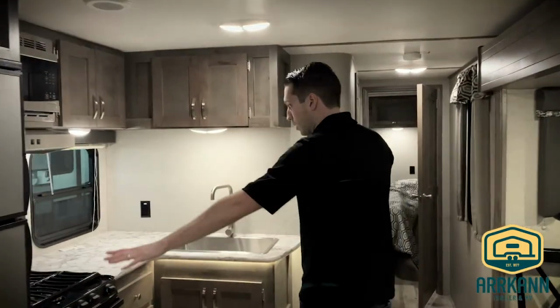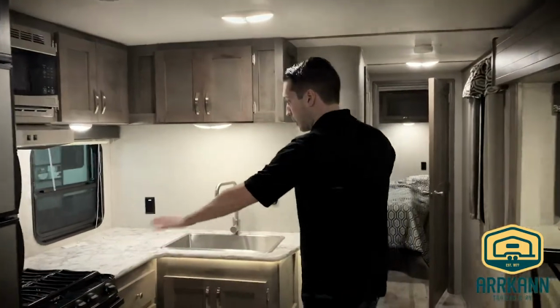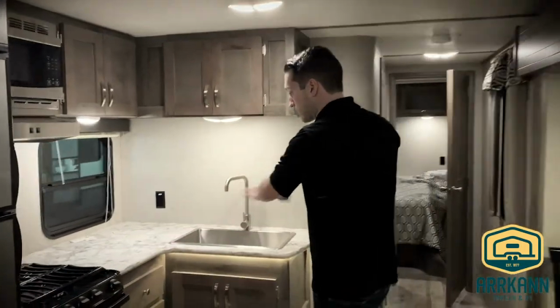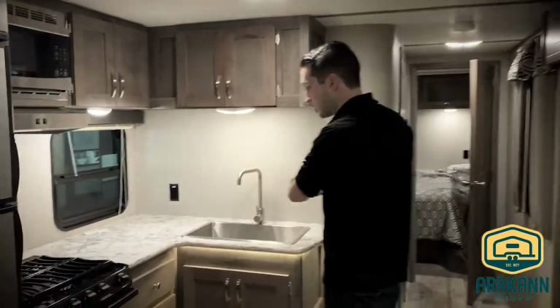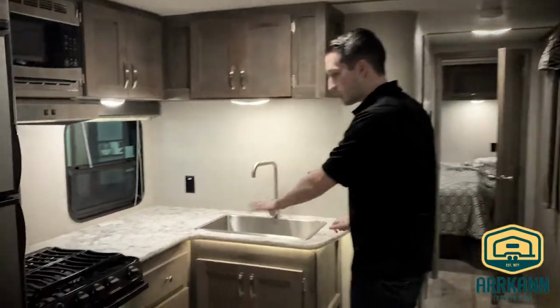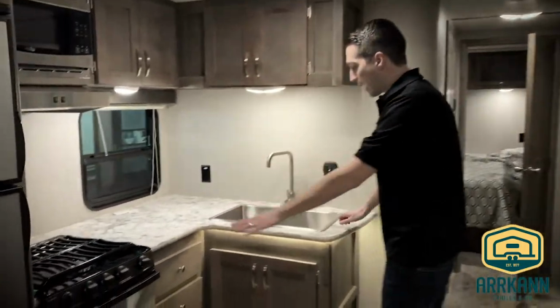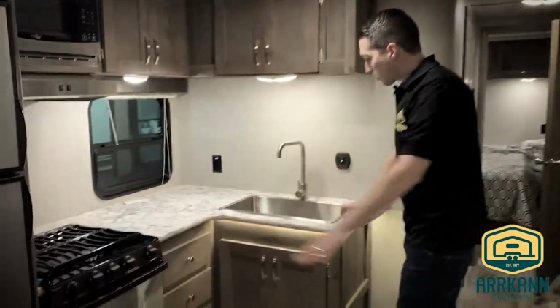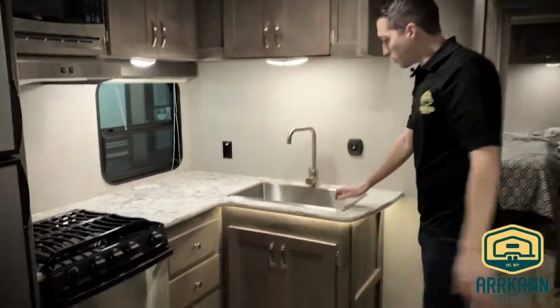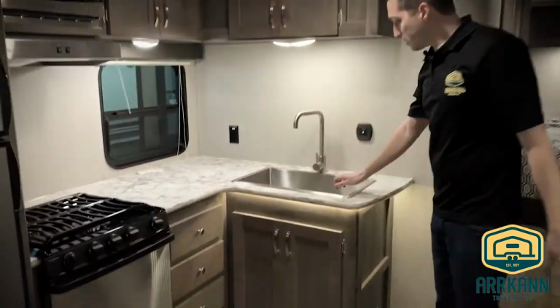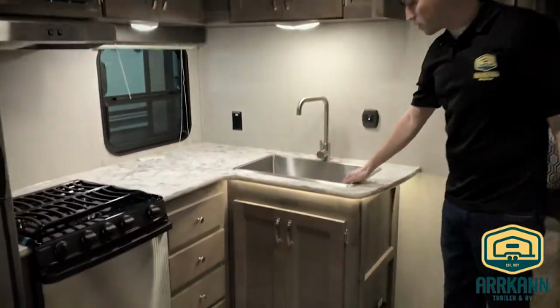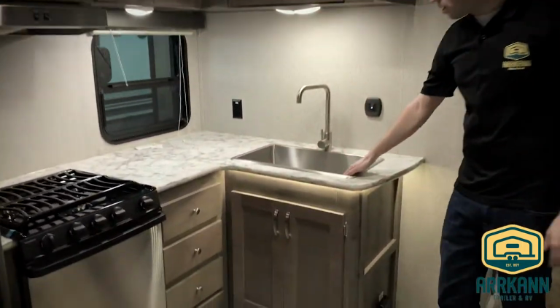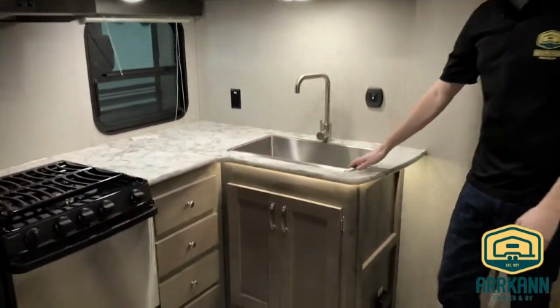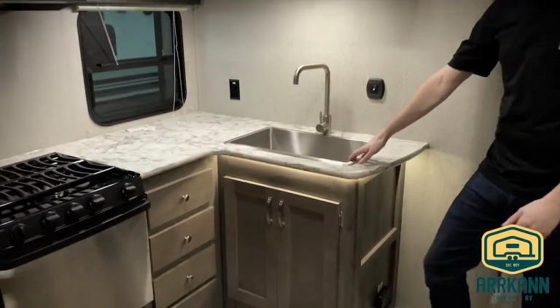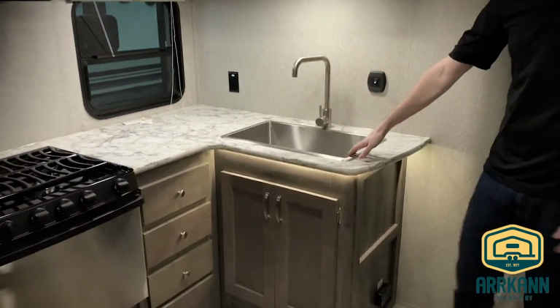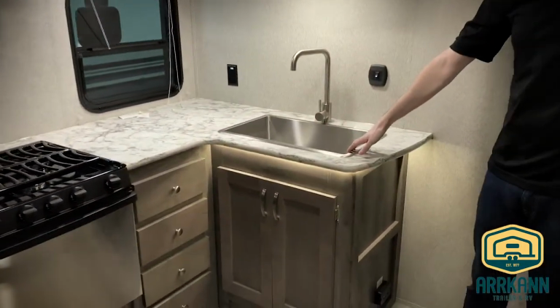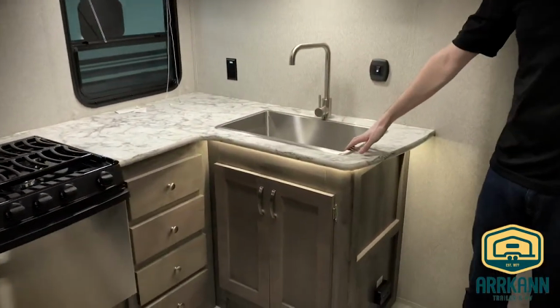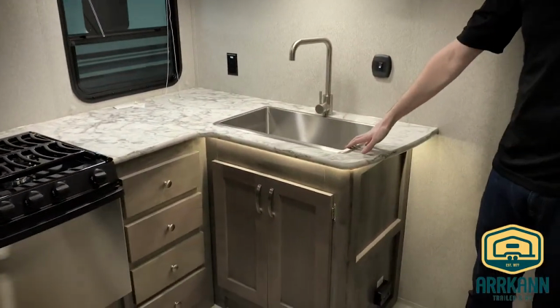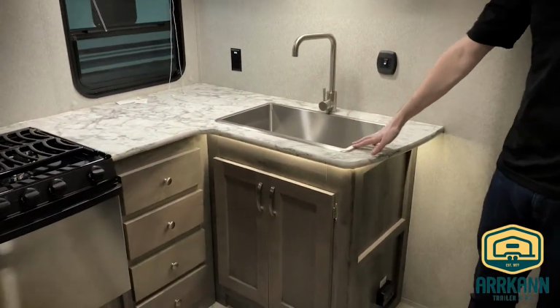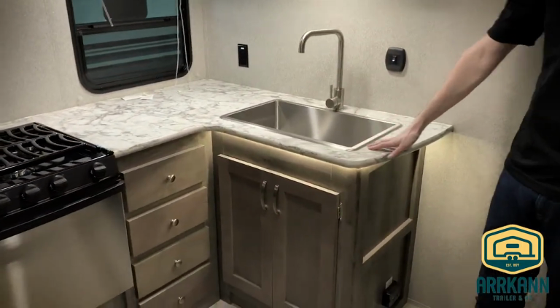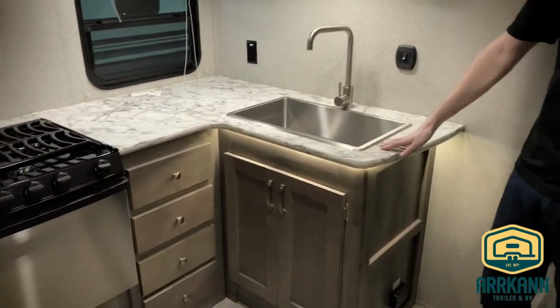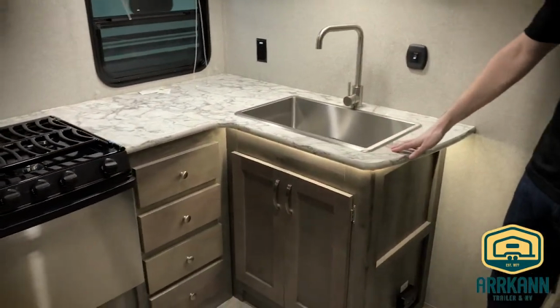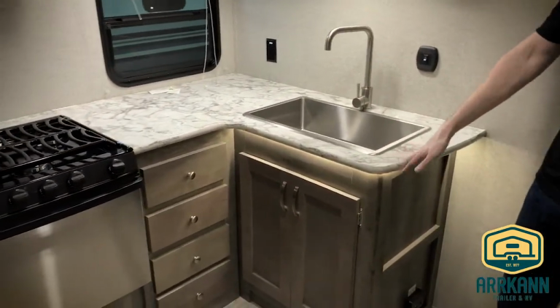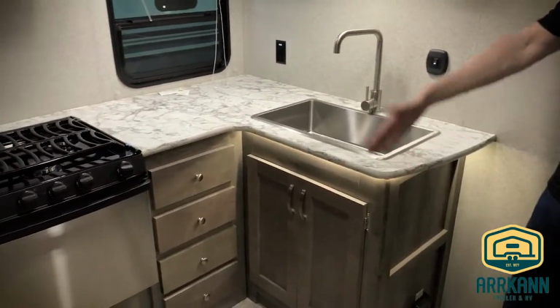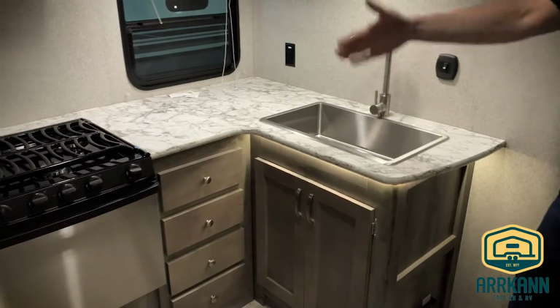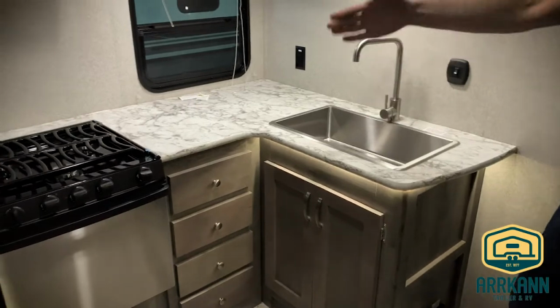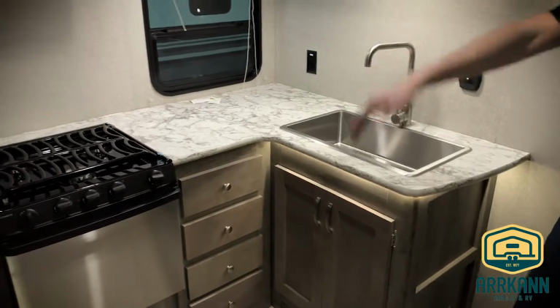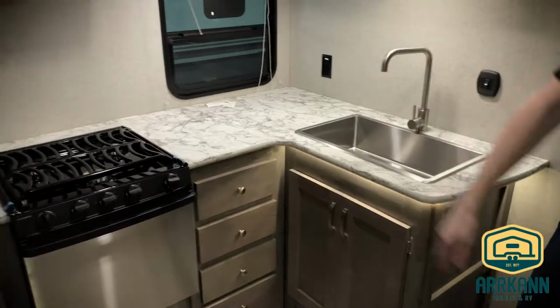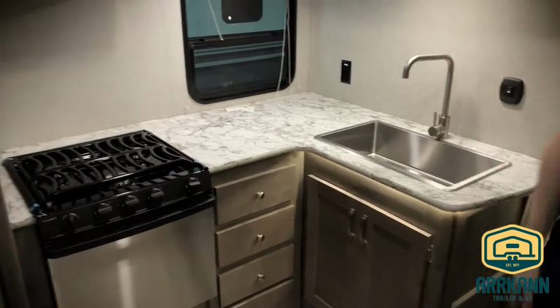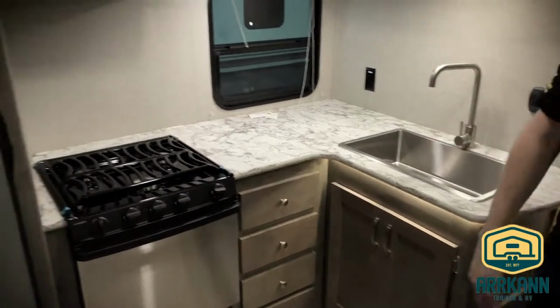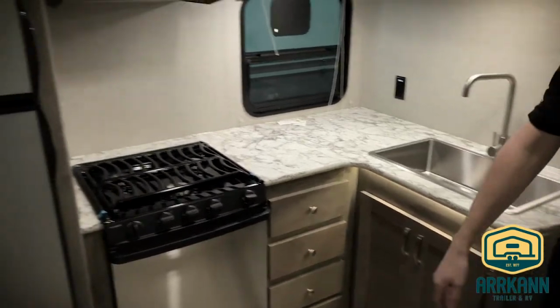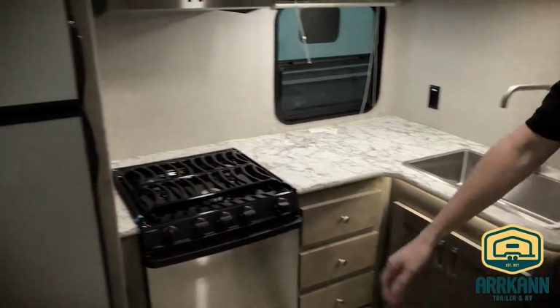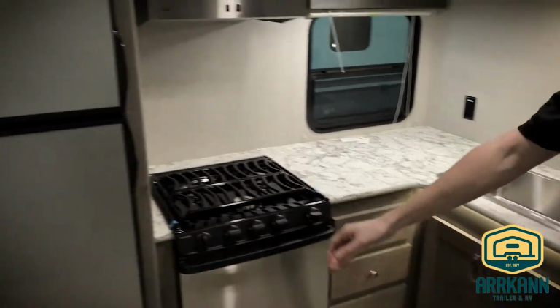The kitchen has nice counter space, a stainless steel sink, and a seven cubic foot fridge. There's lots of space.